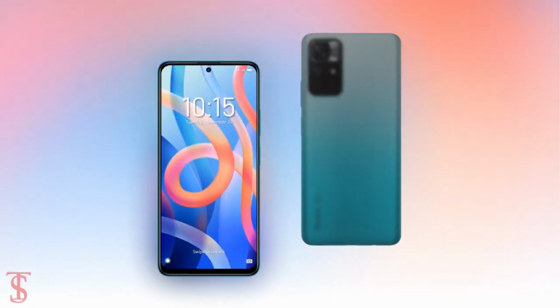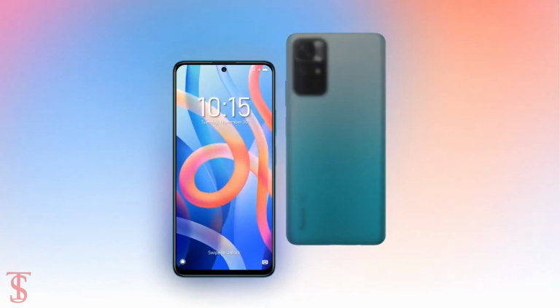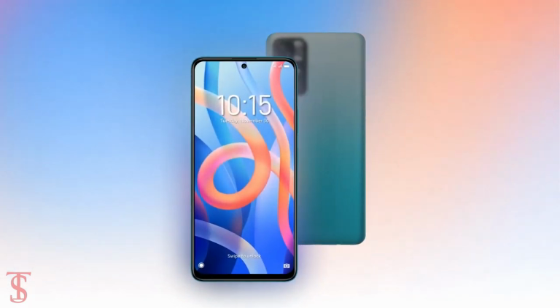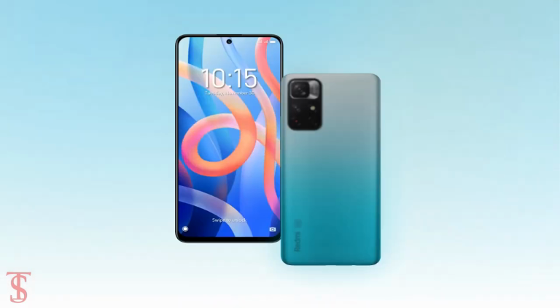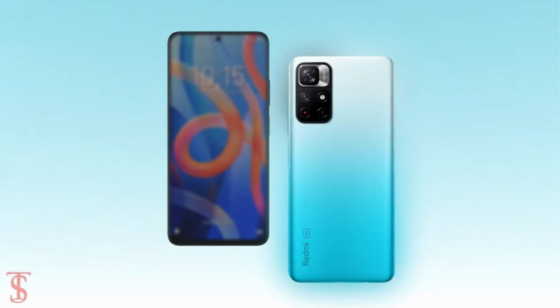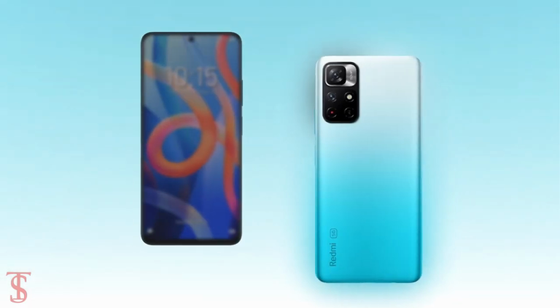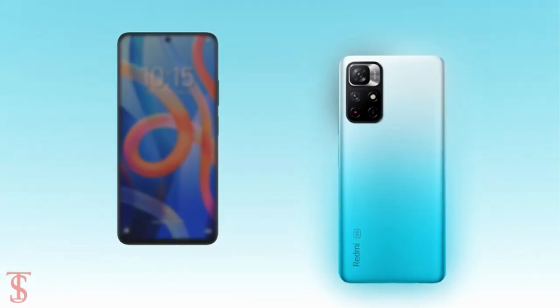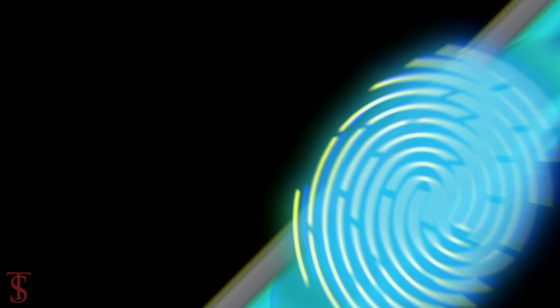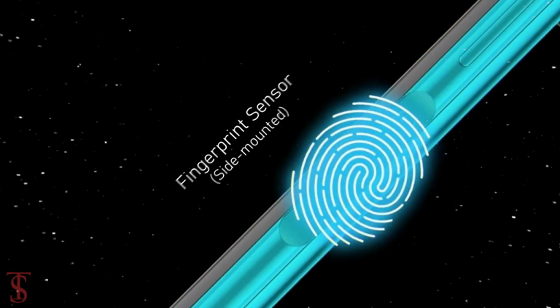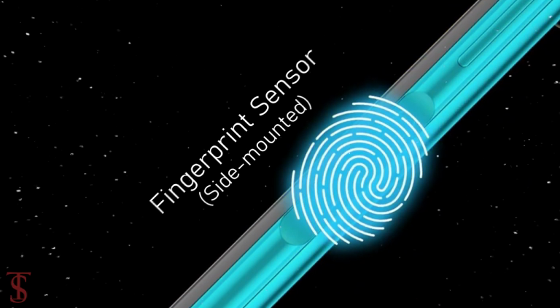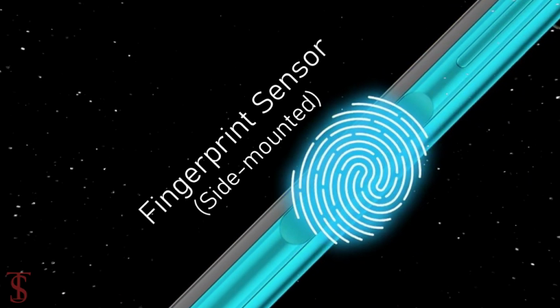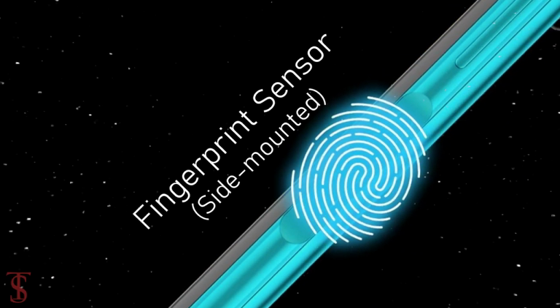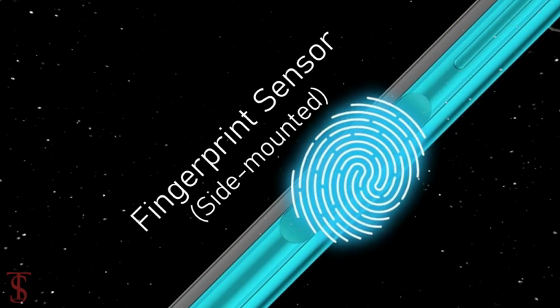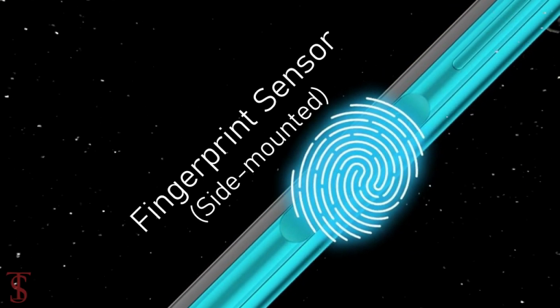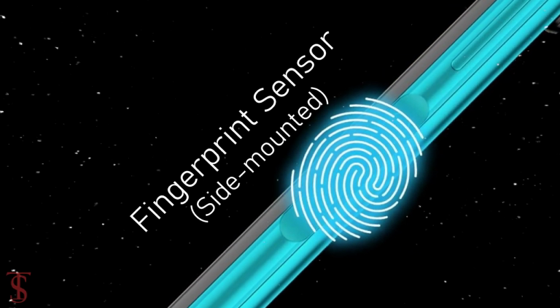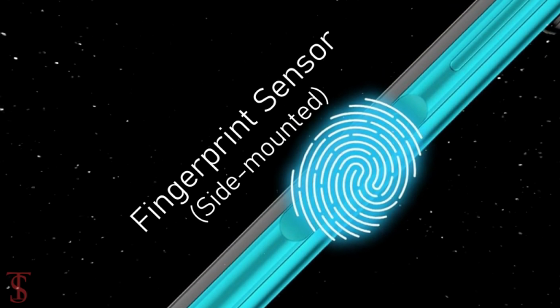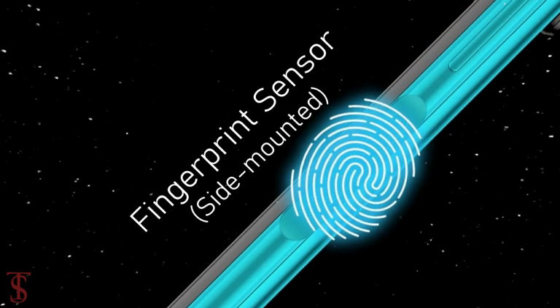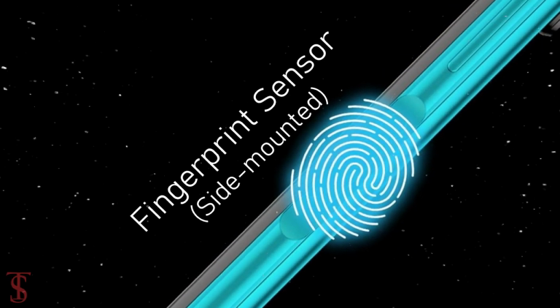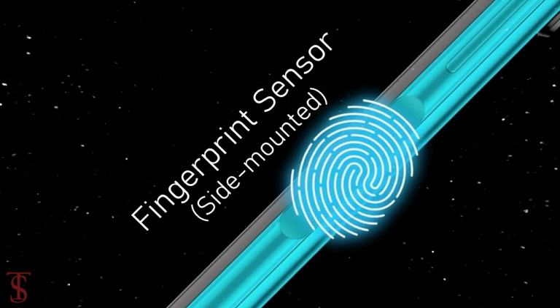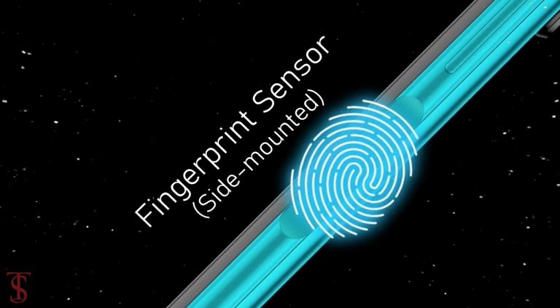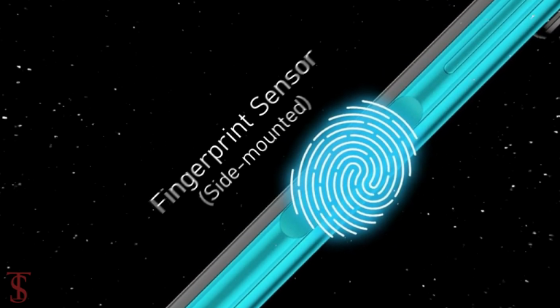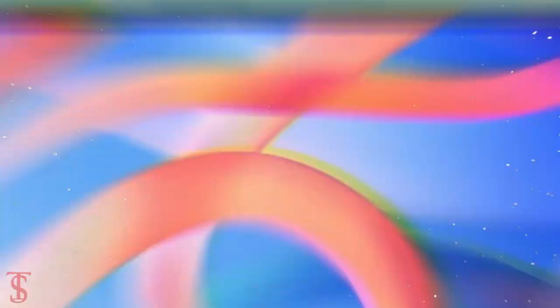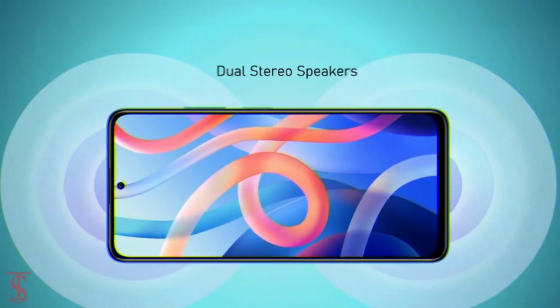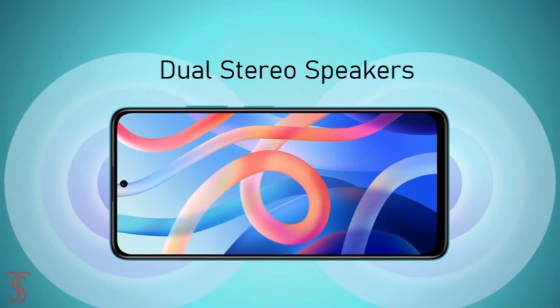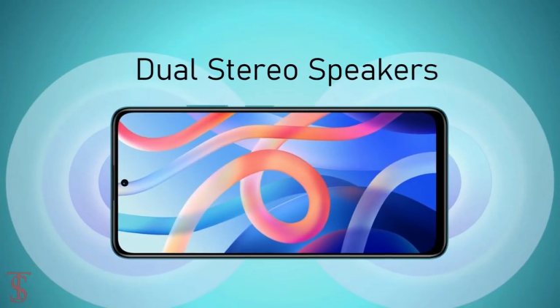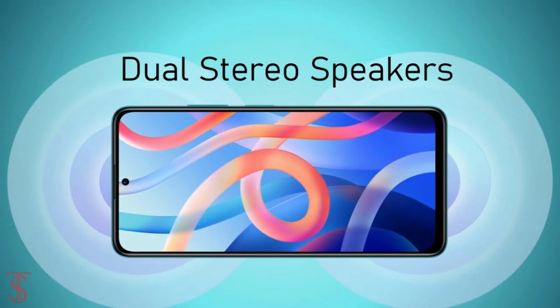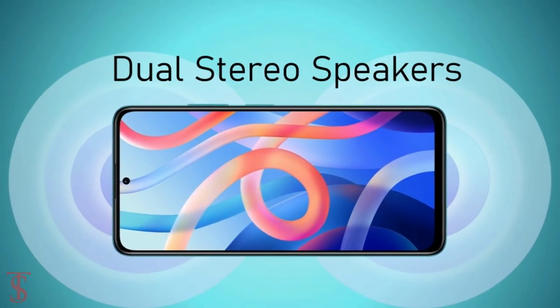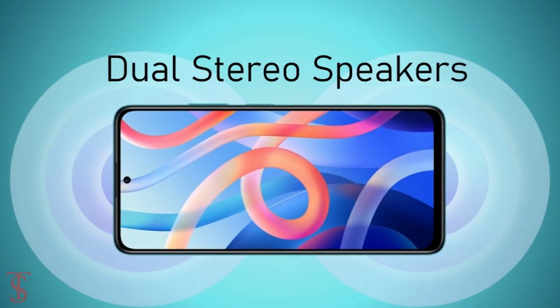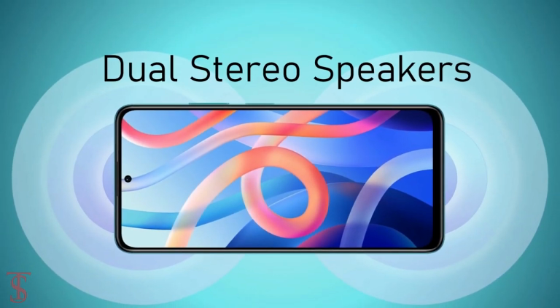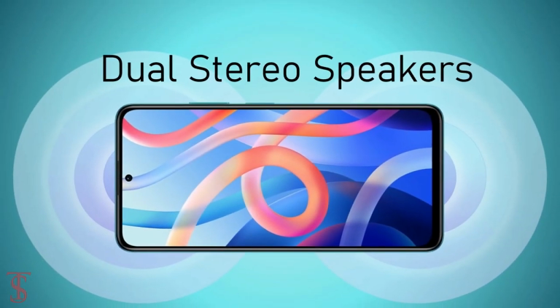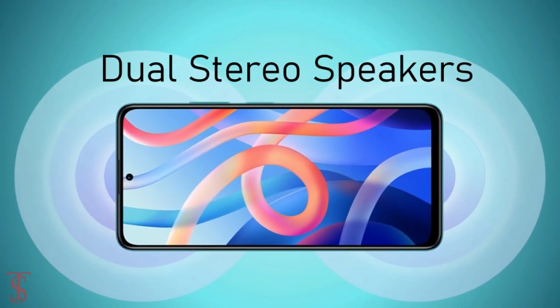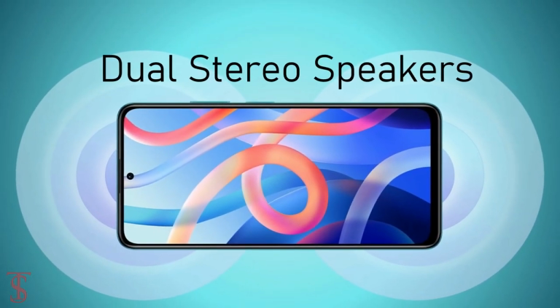Additionally, the smartphone features a side-mounted fingerprint sensor for authentication and it has dual stereo speakers for a better sound experience.